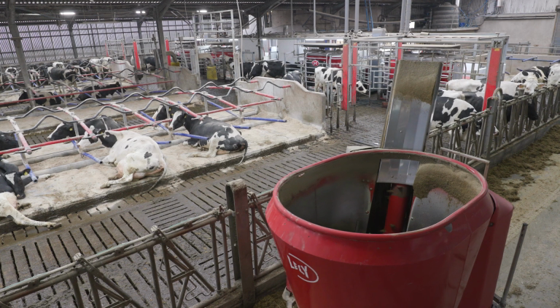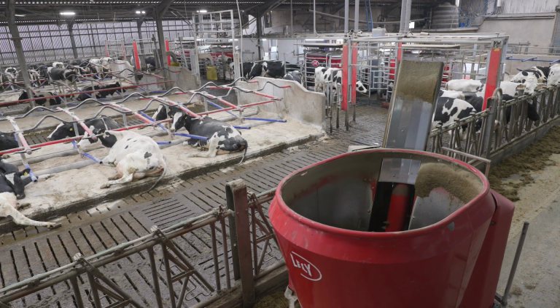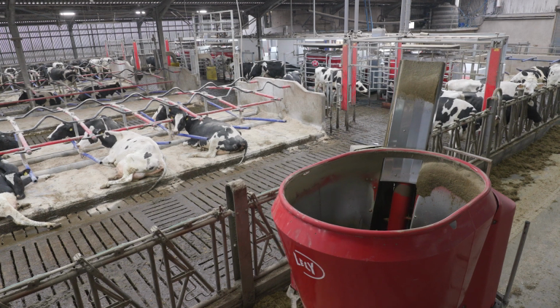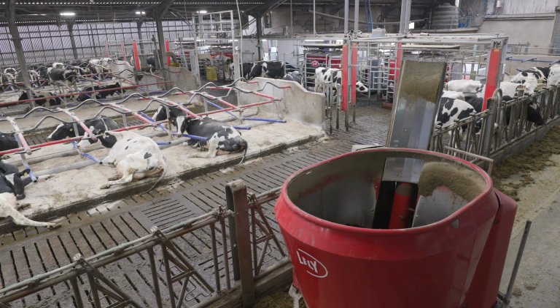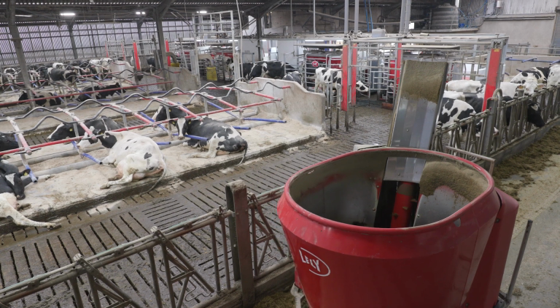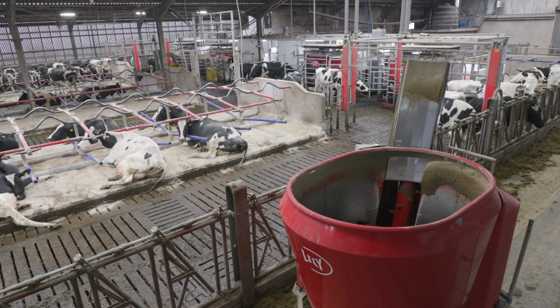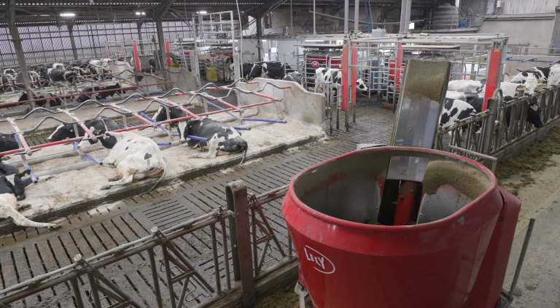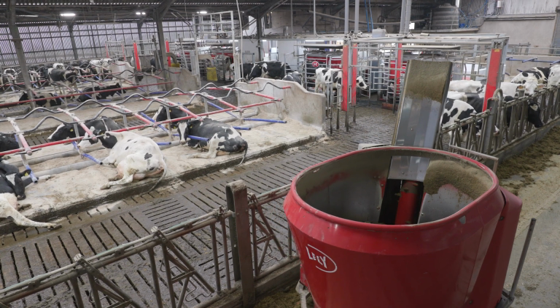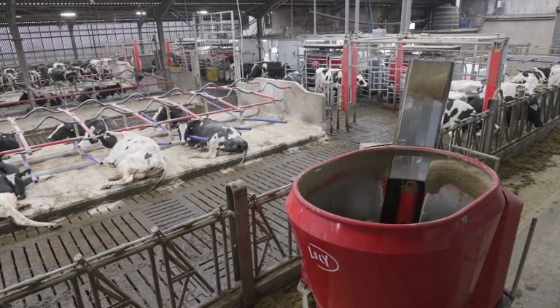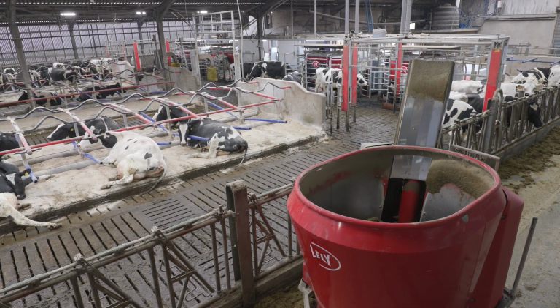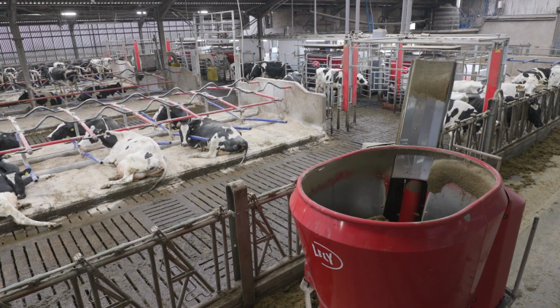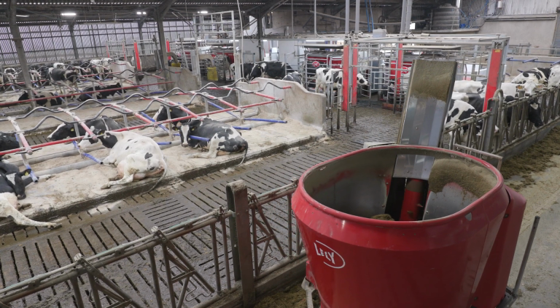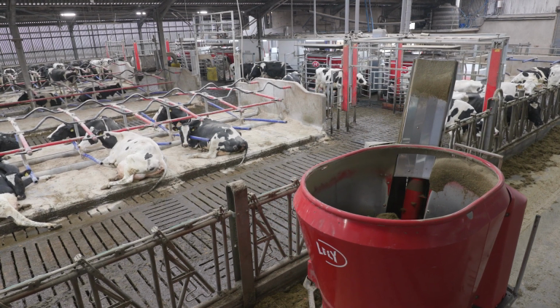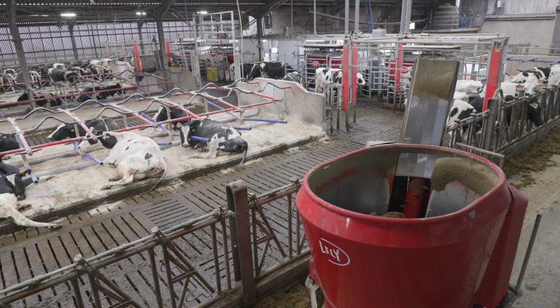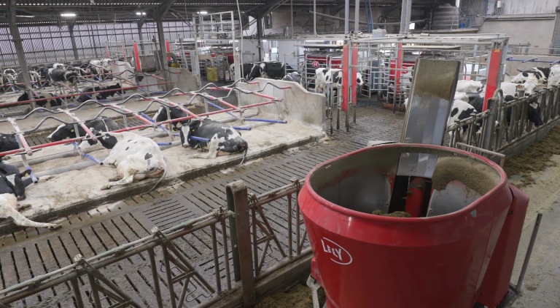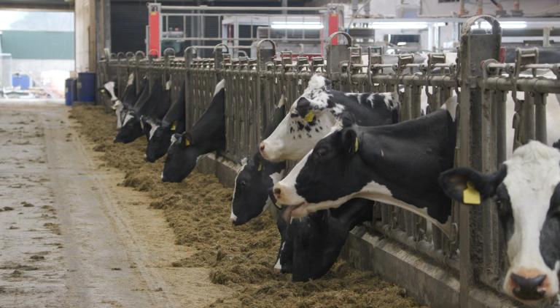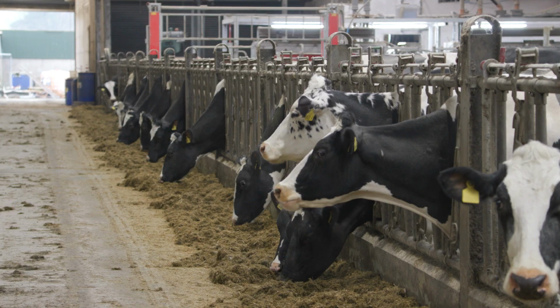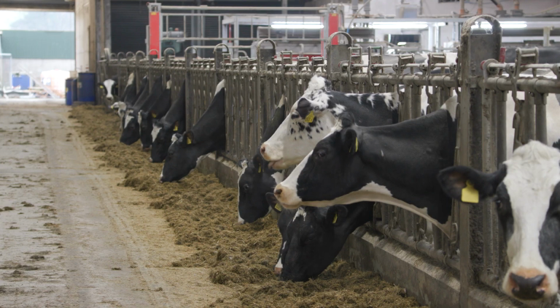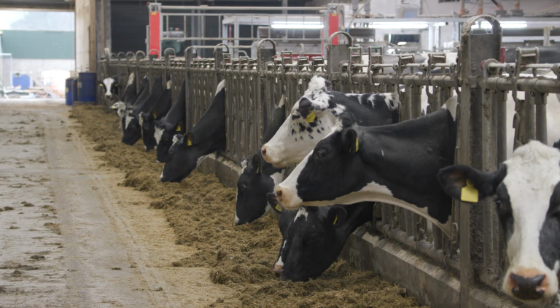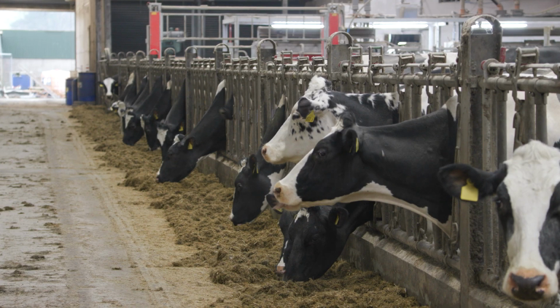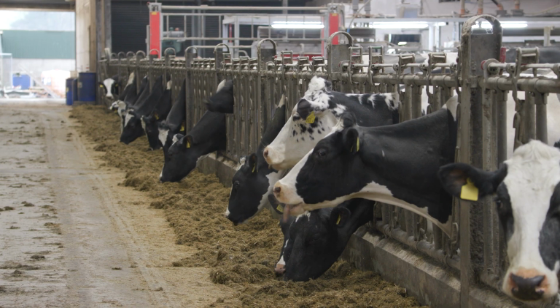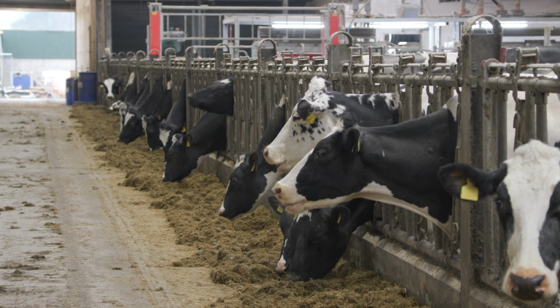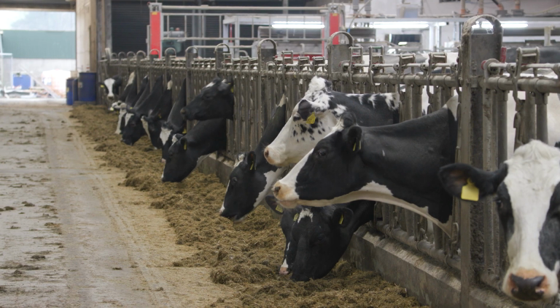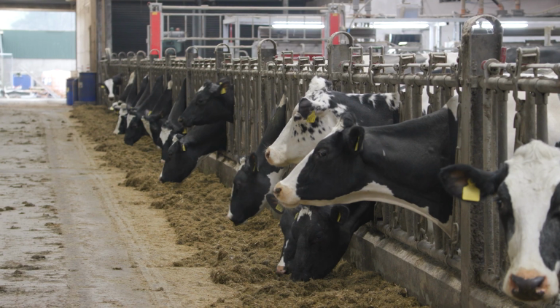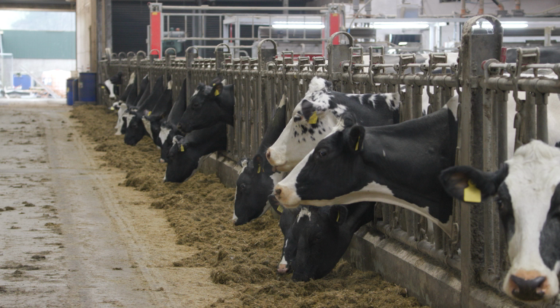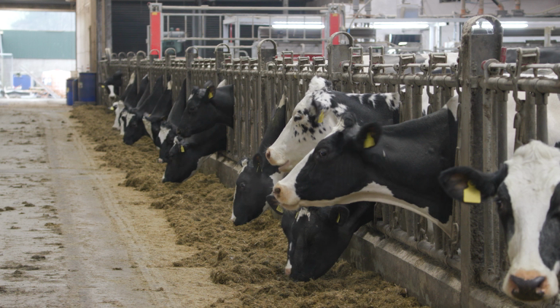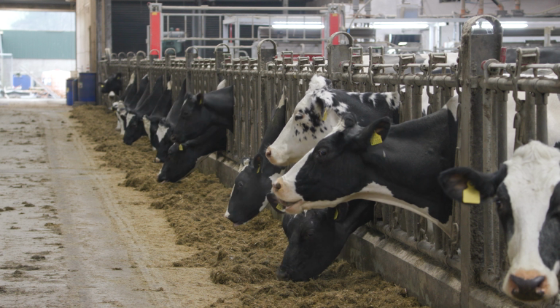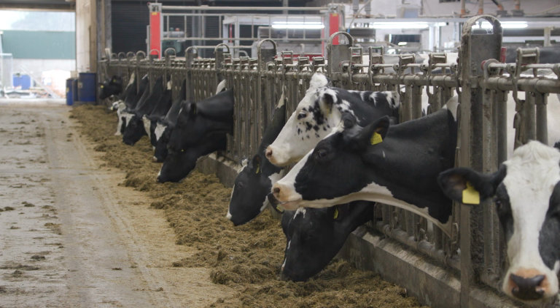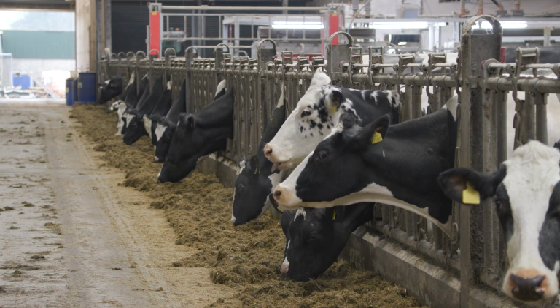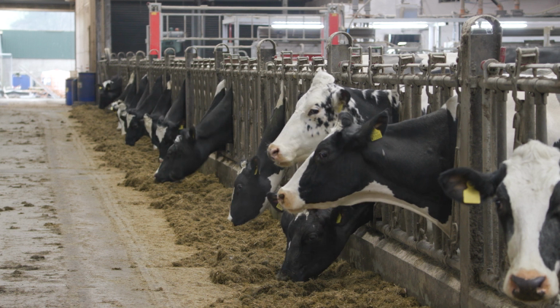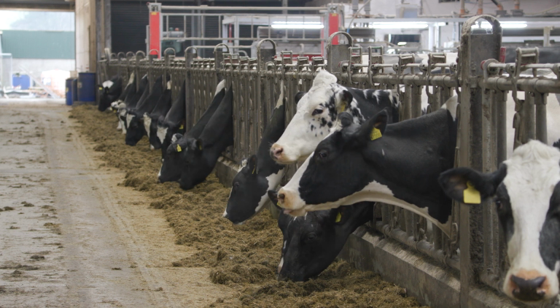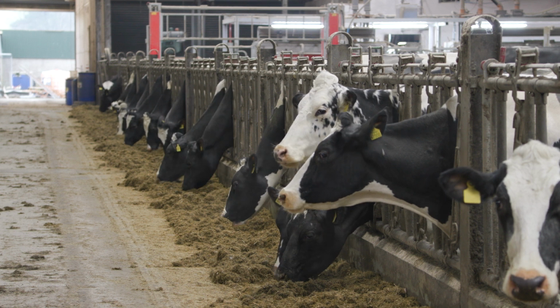So where we are, five months into robotic milking, we have more profit coming forward already.